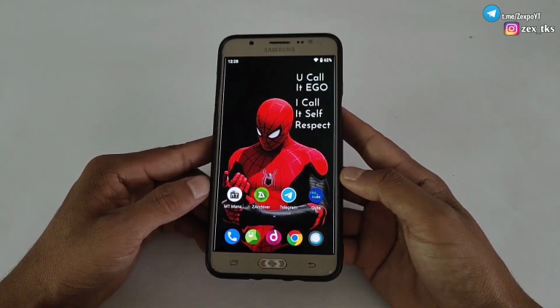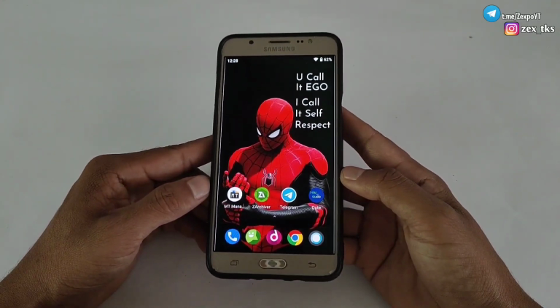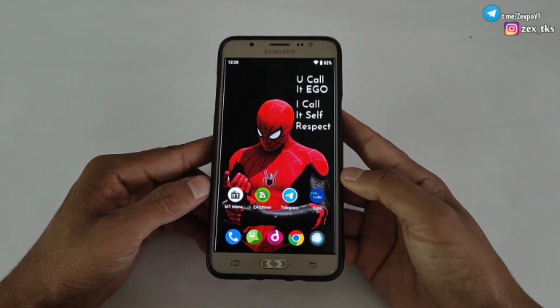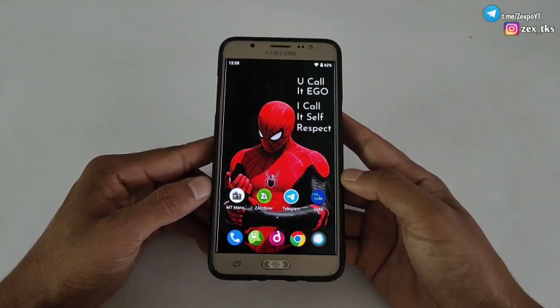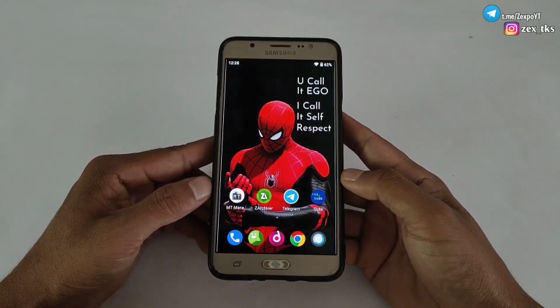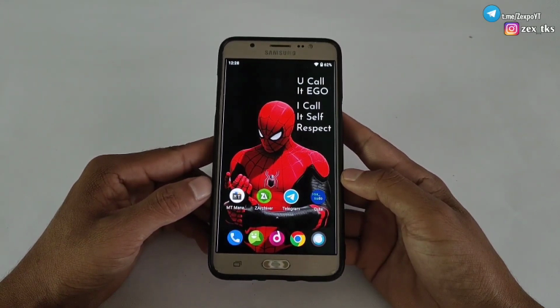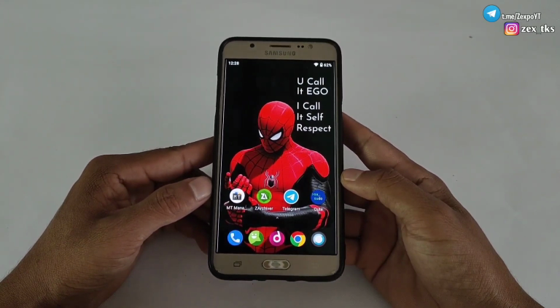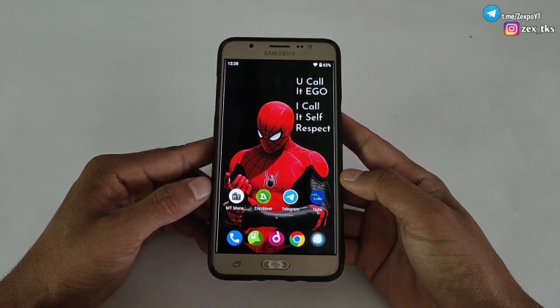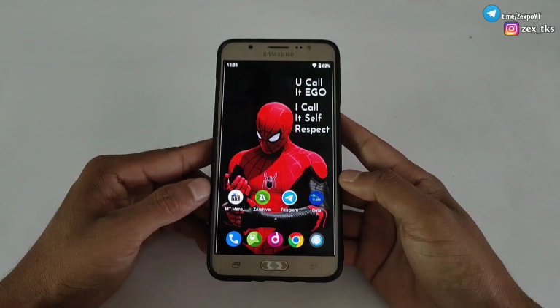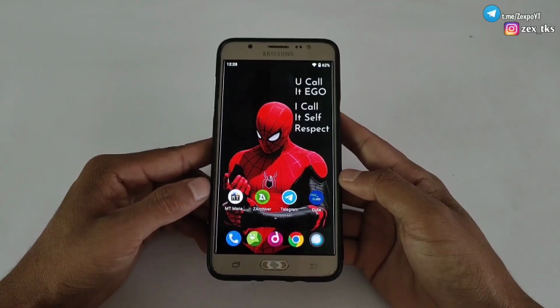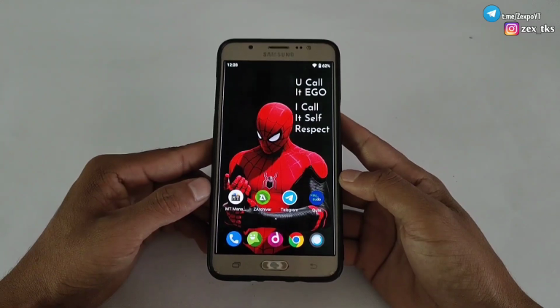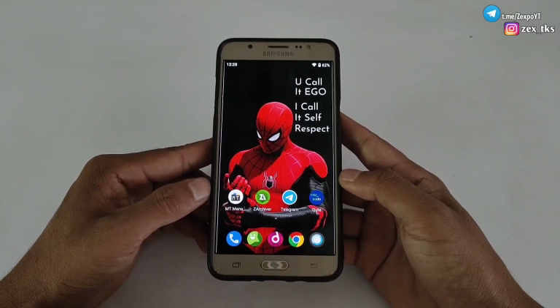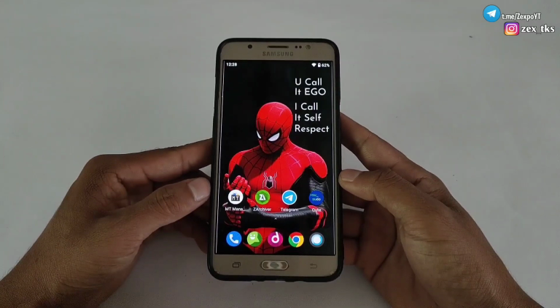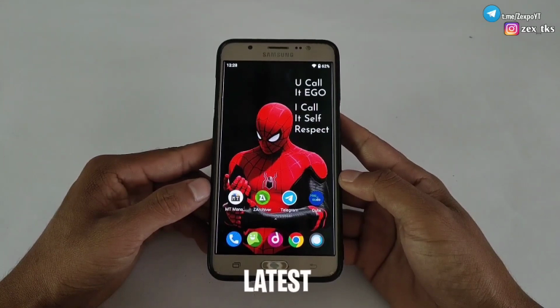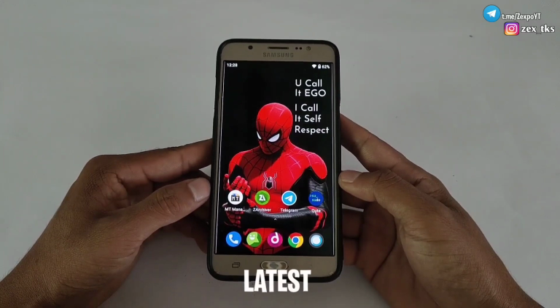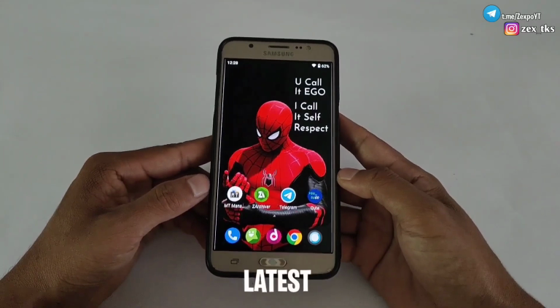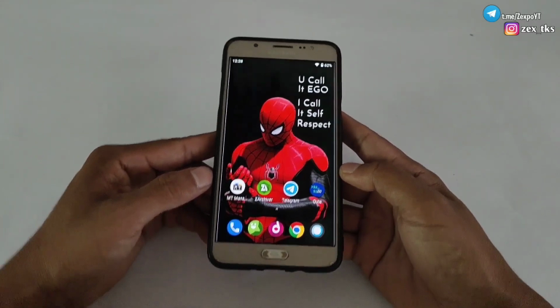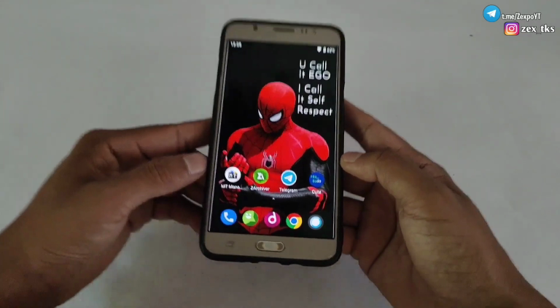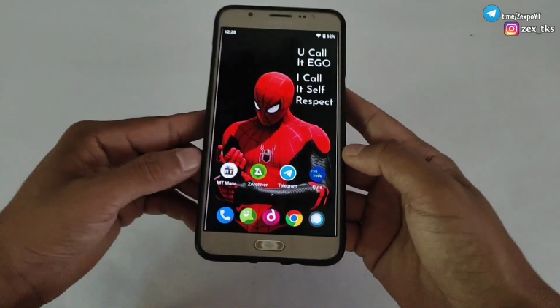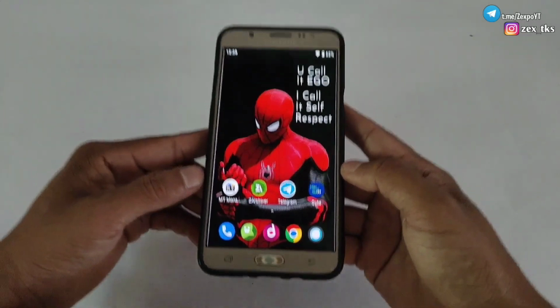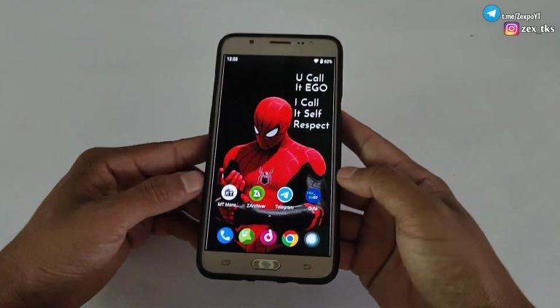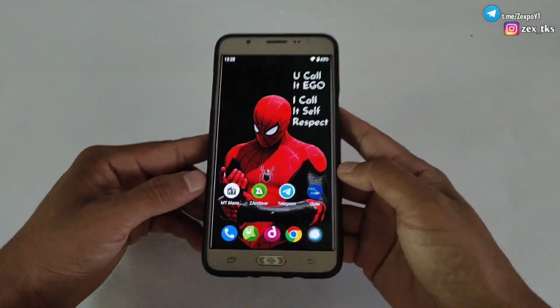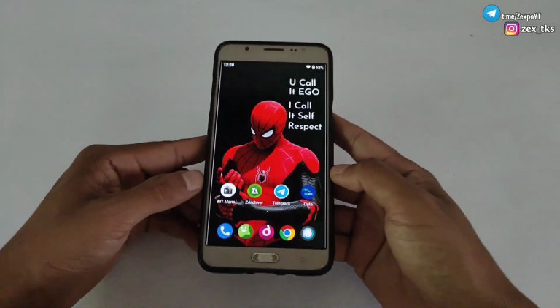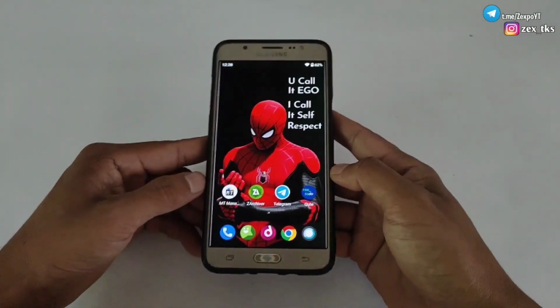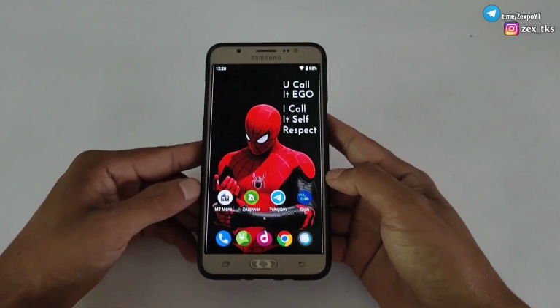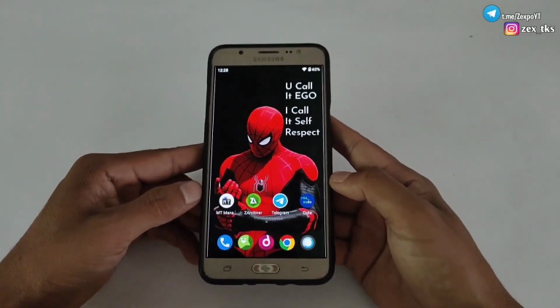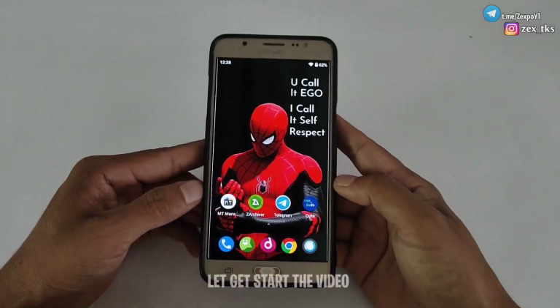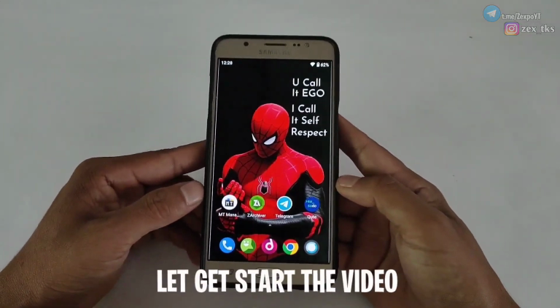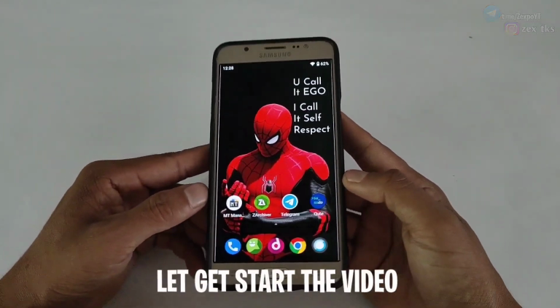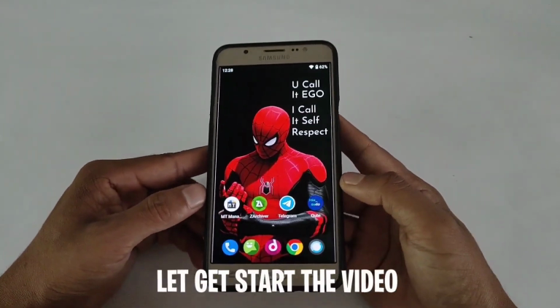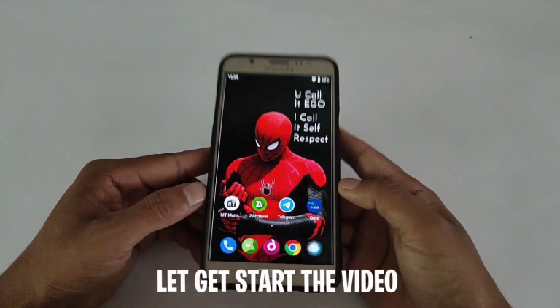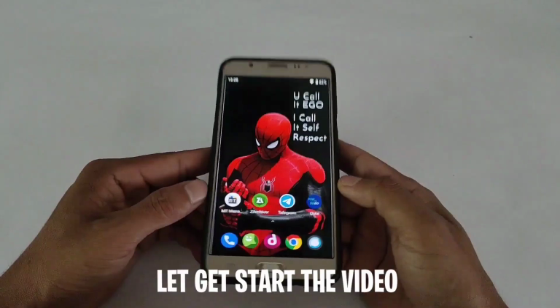Press the bell icon to get instant notifications of my latest videos. Without wasting your time, let's get started.